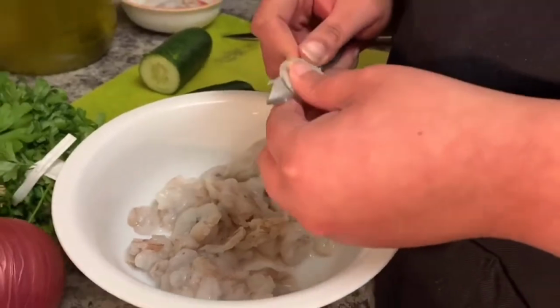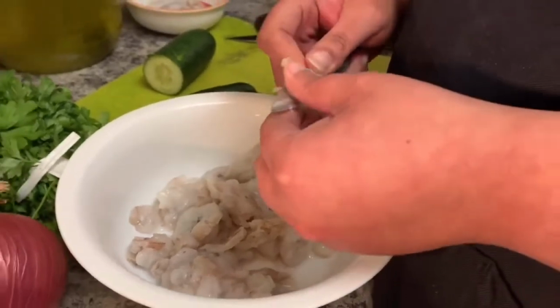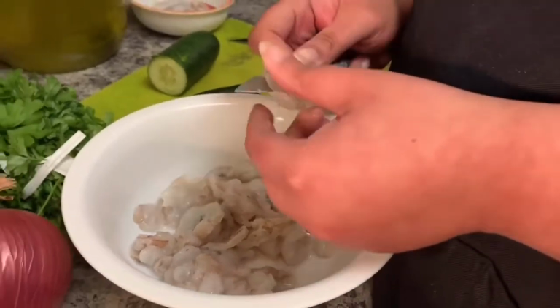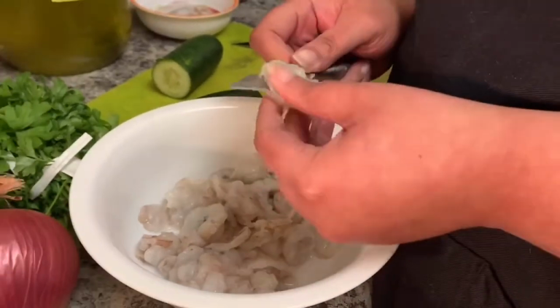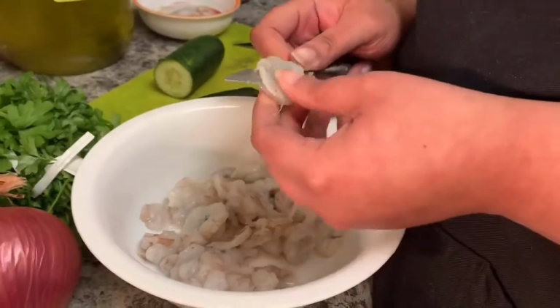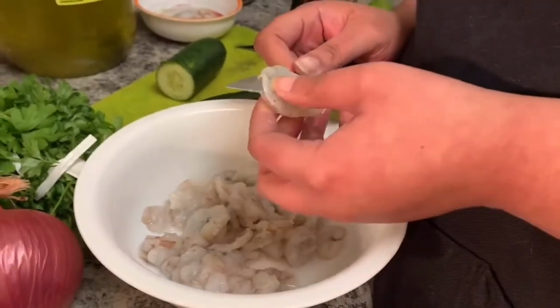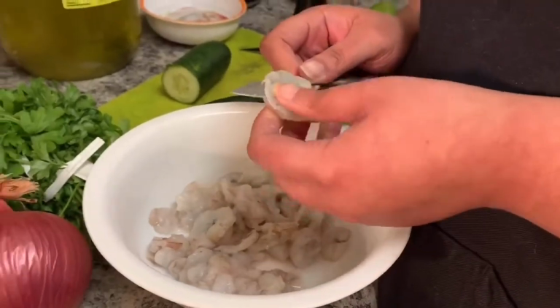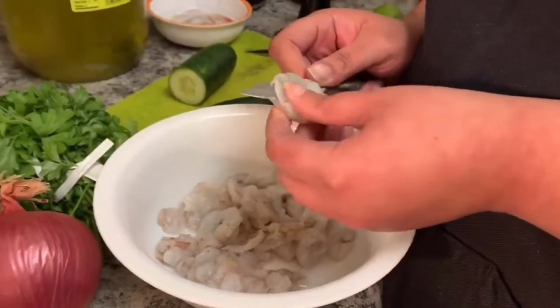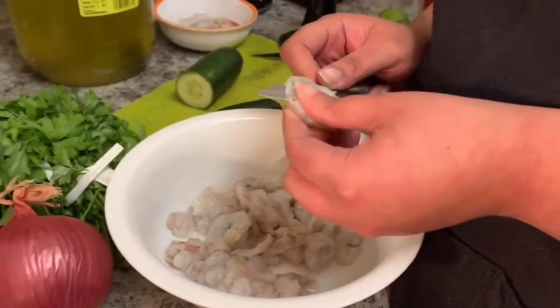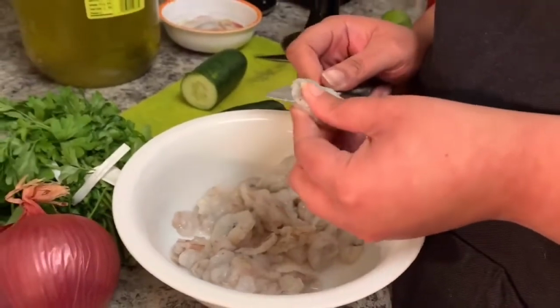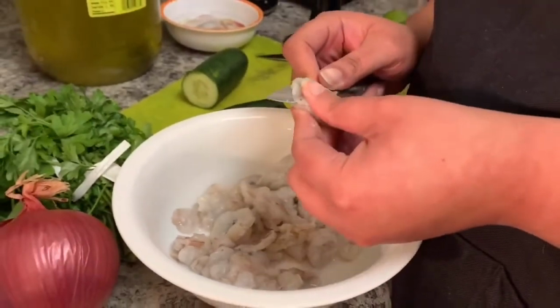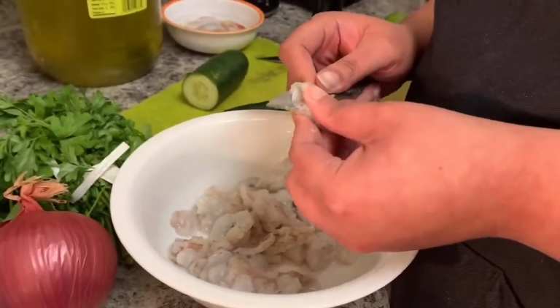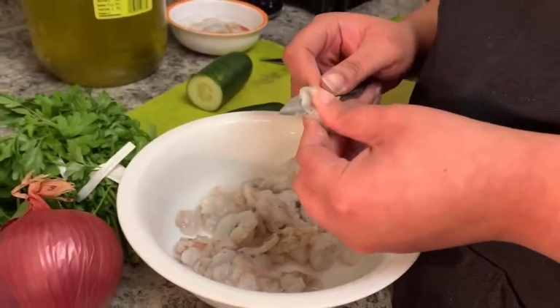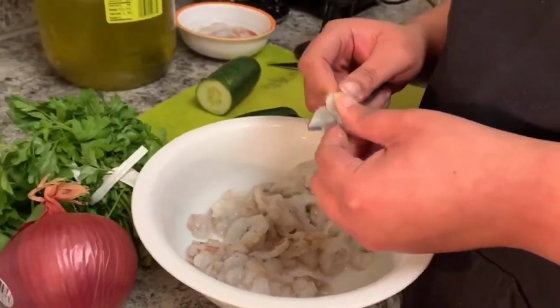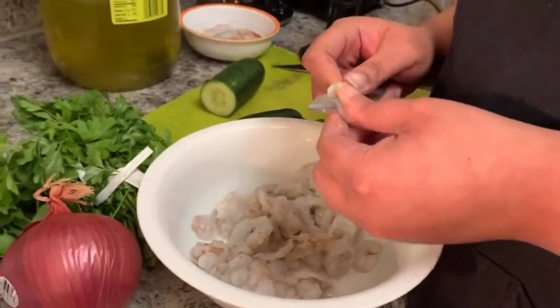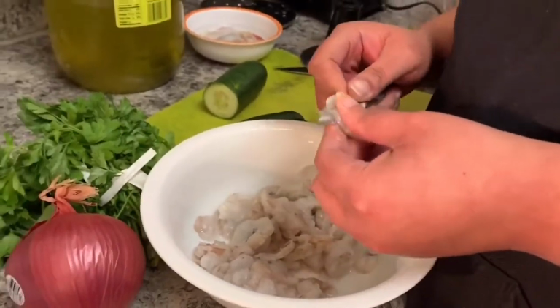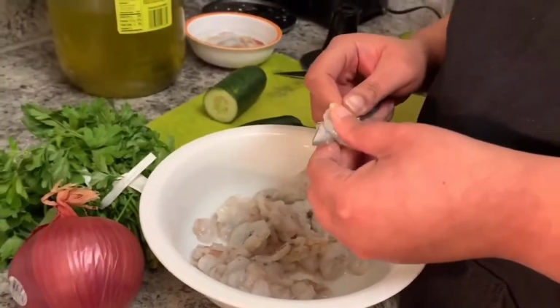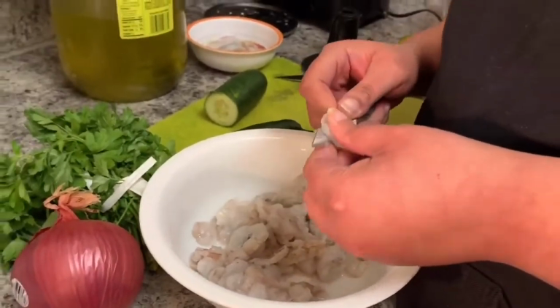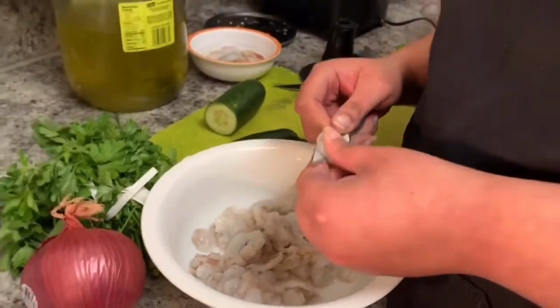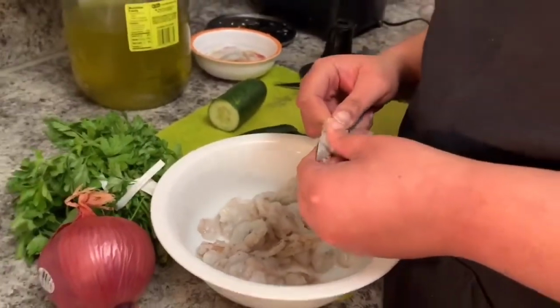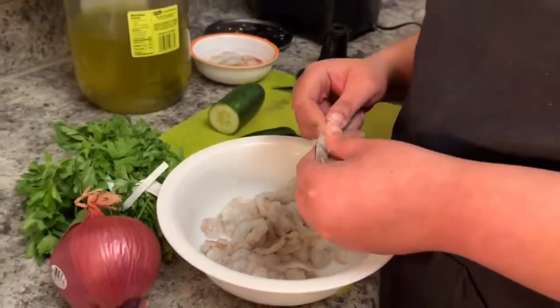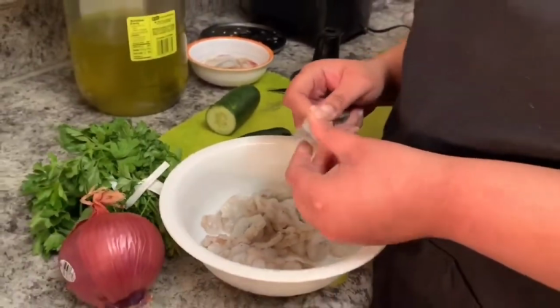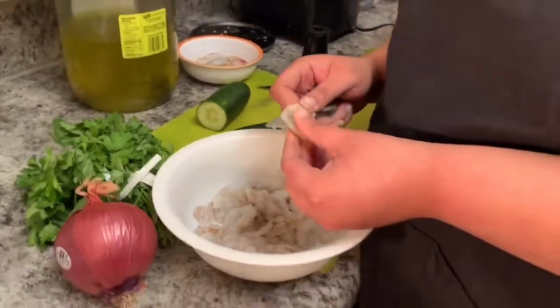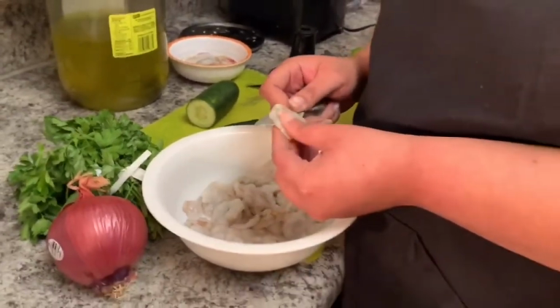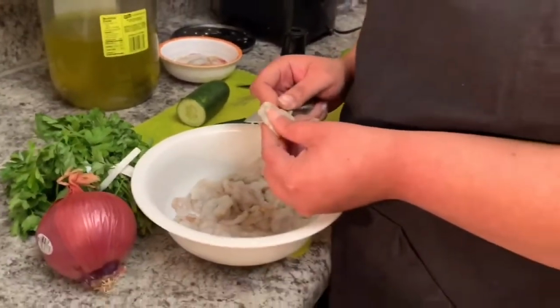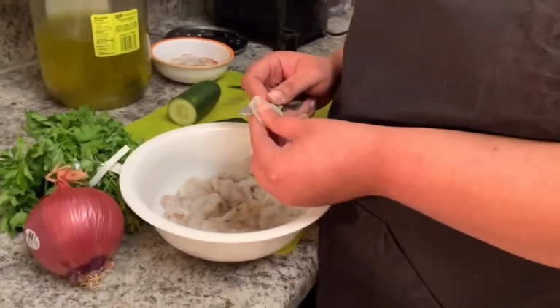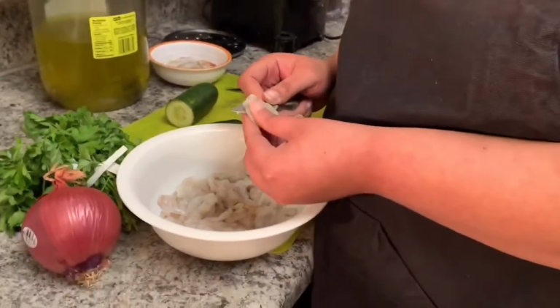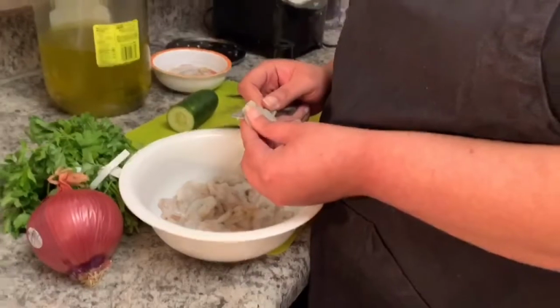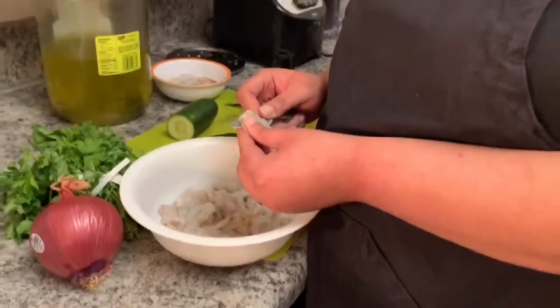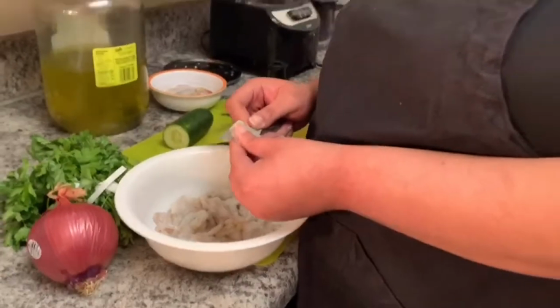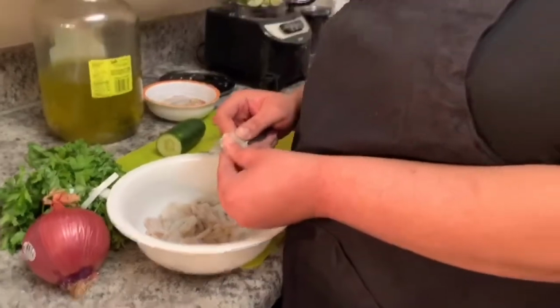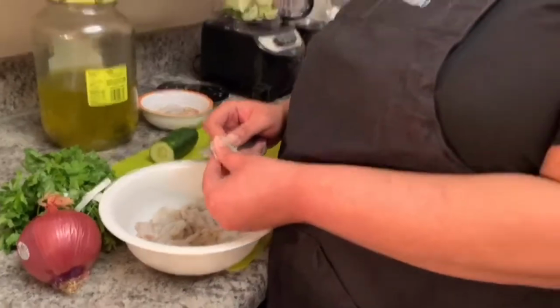I forgot my salt and pepper back there — I have to get my salt and pepper. You know, a little seasoning in the life.